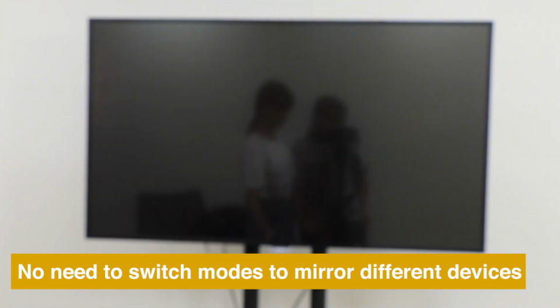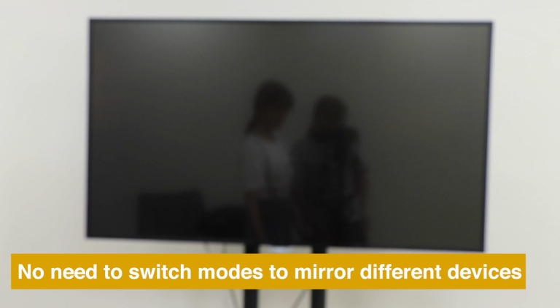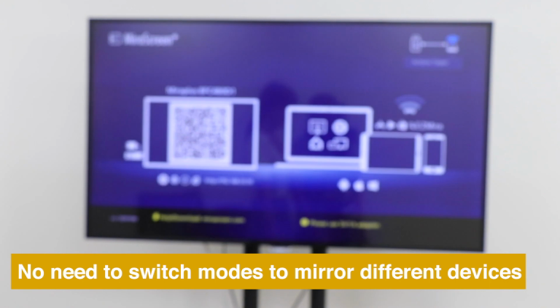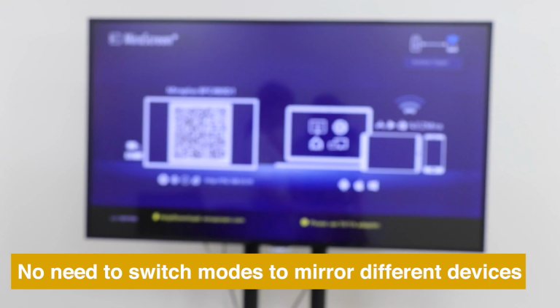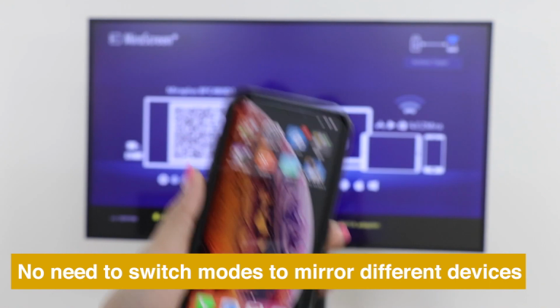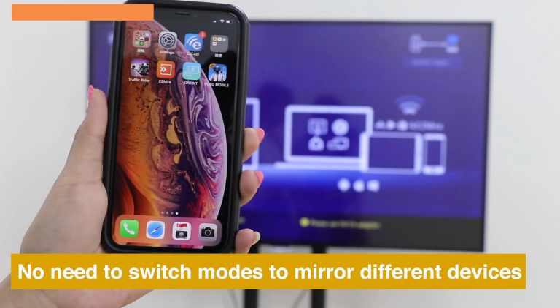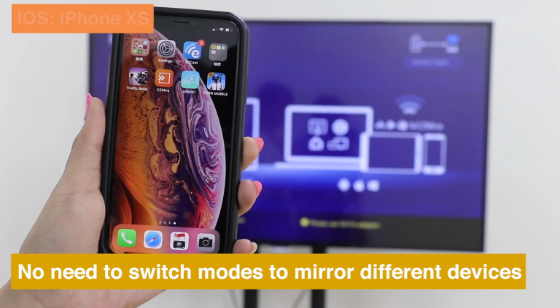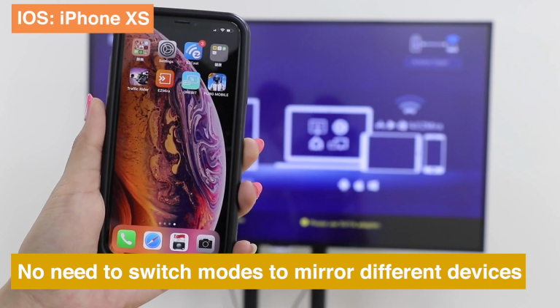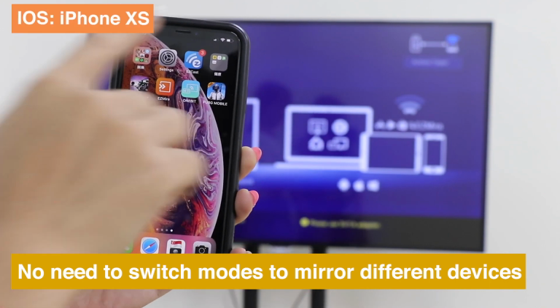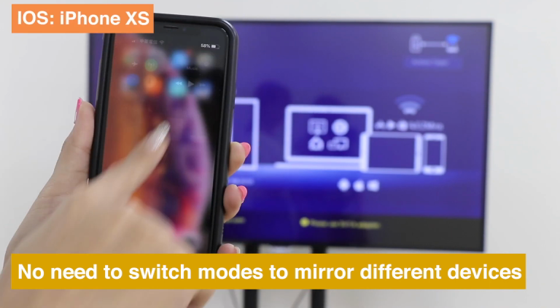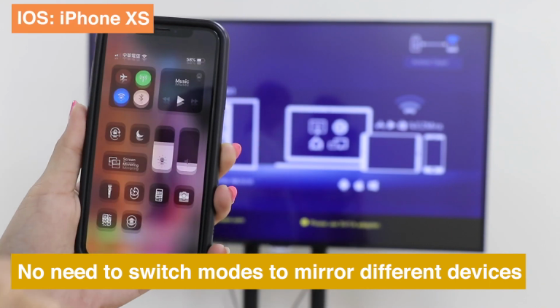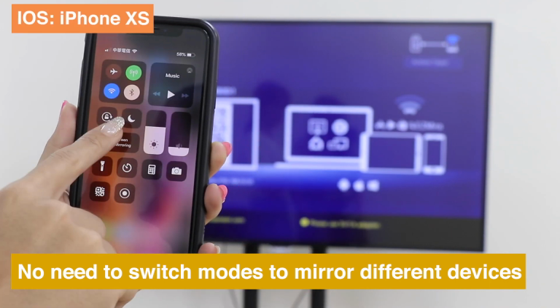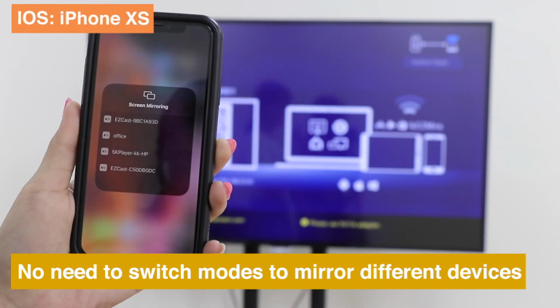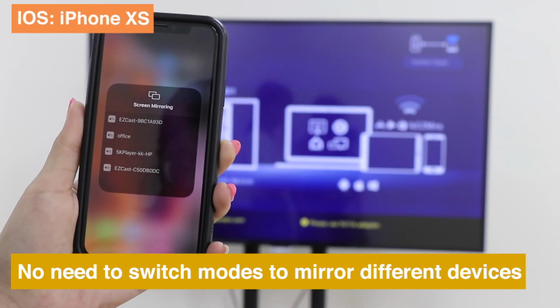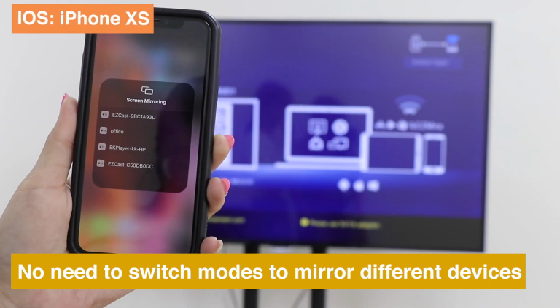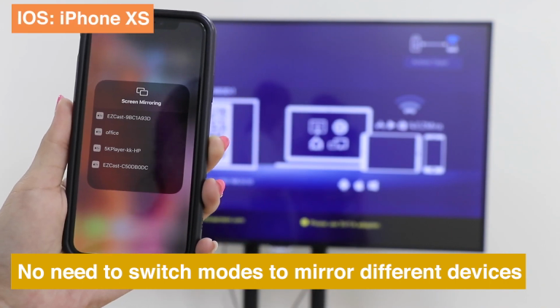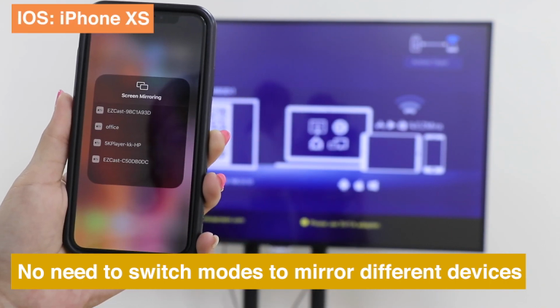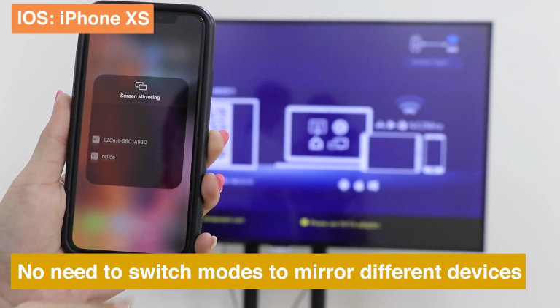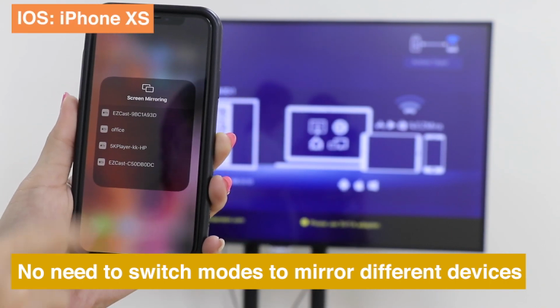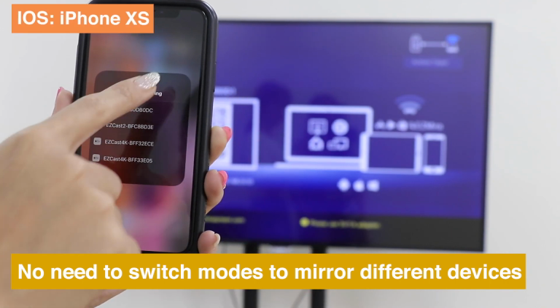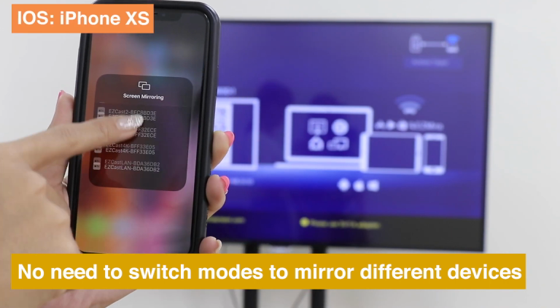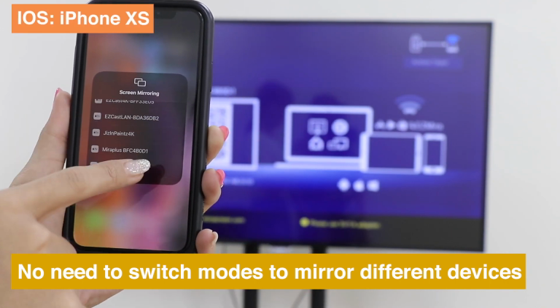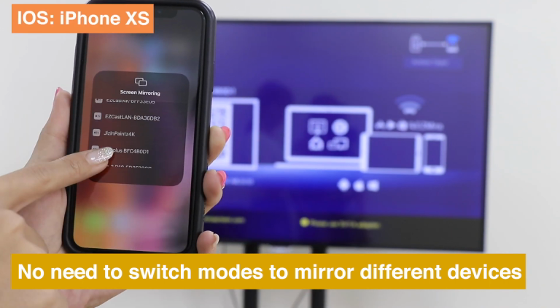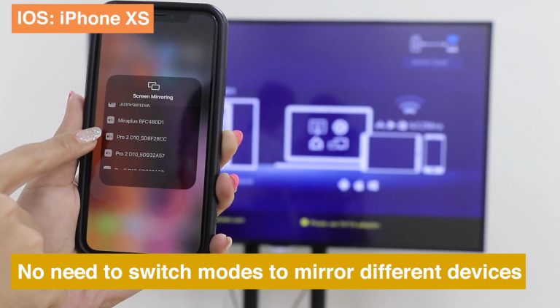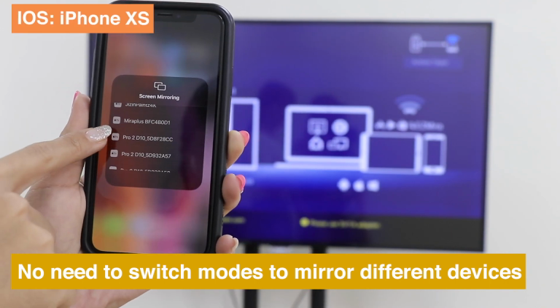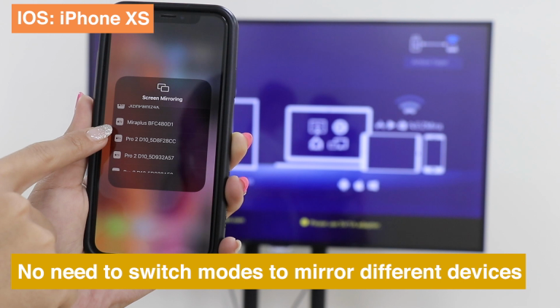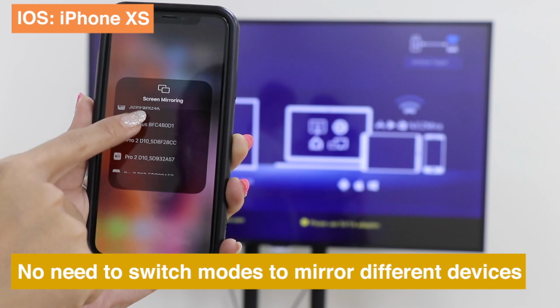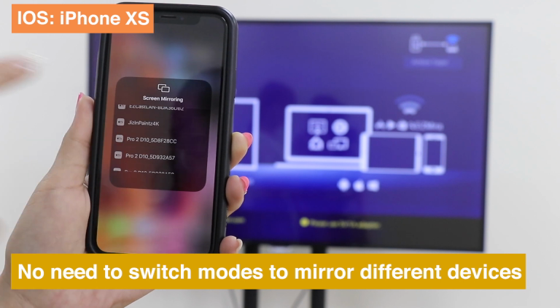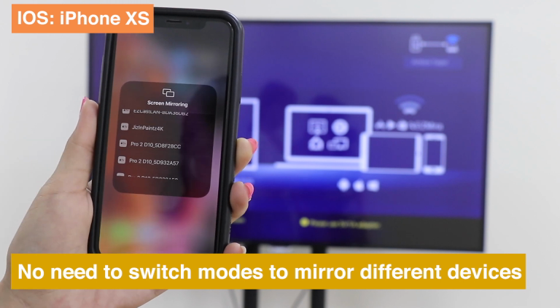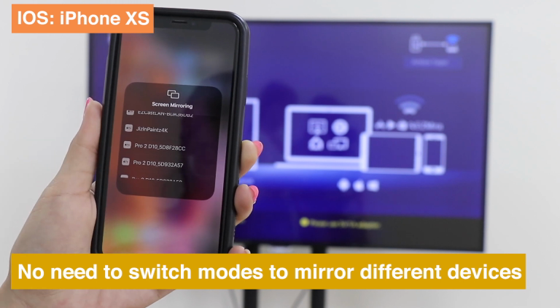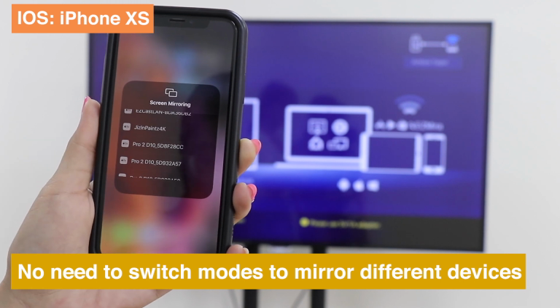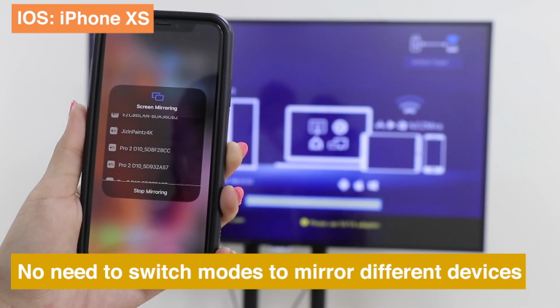If you want to switch to iPhone XS, just press Screen Mirroring and choose your dongle.